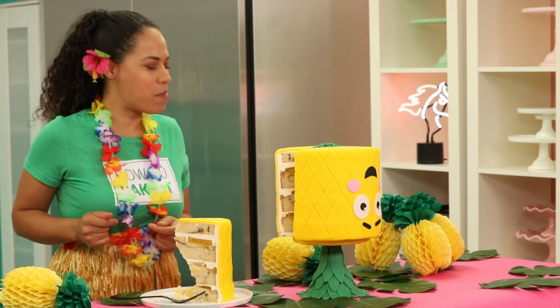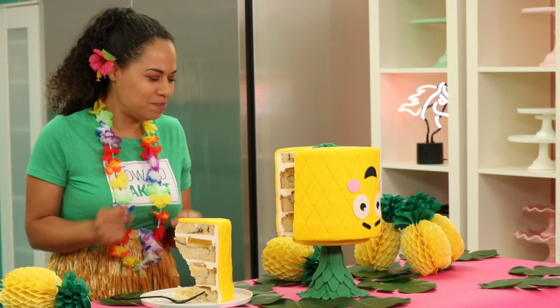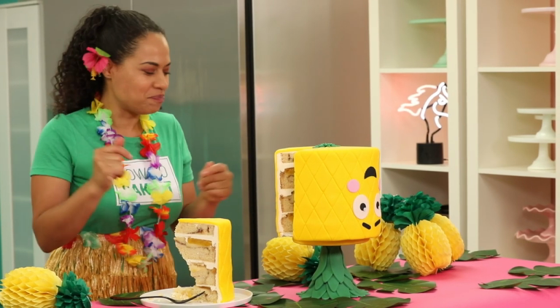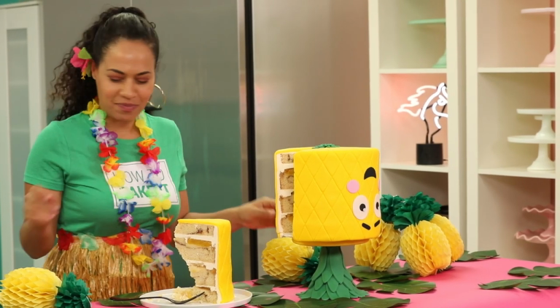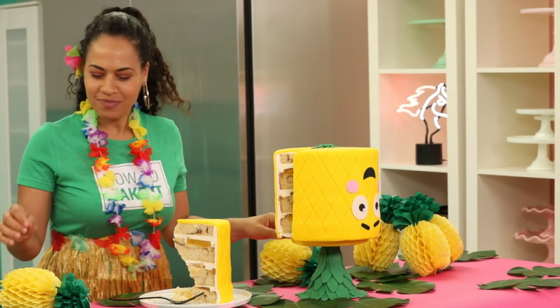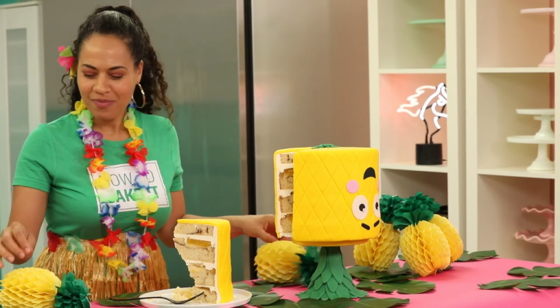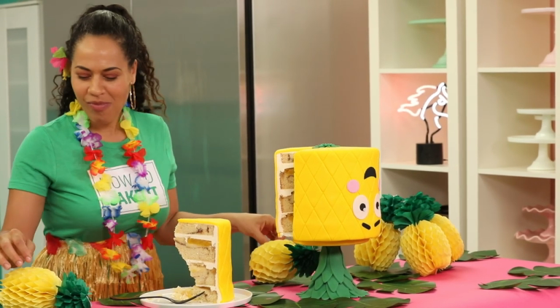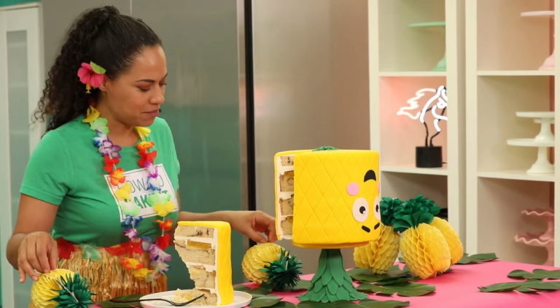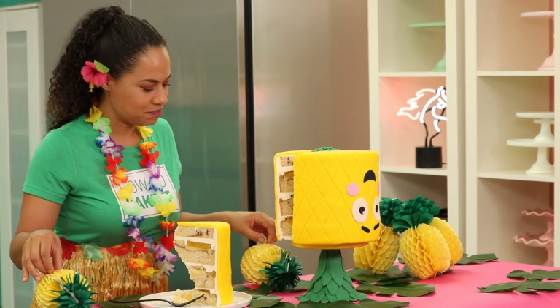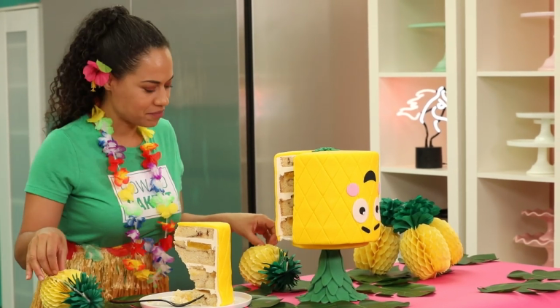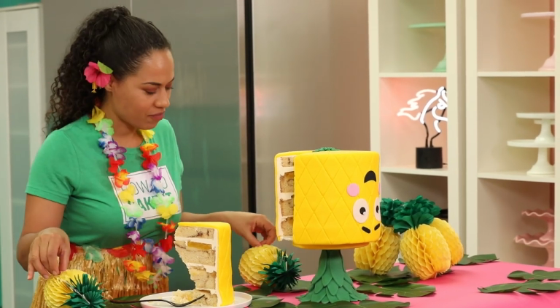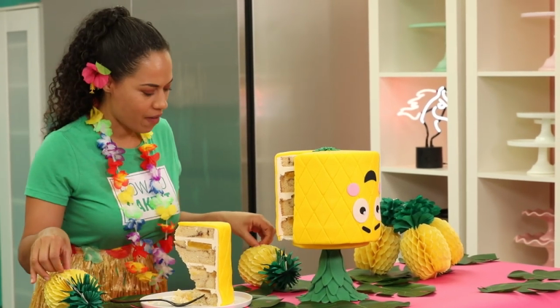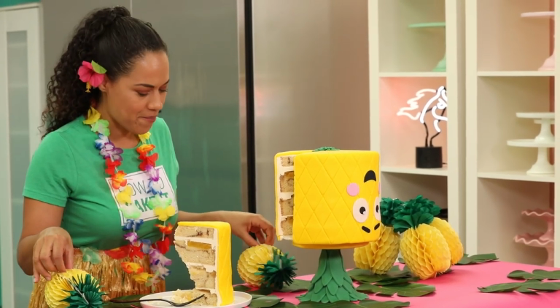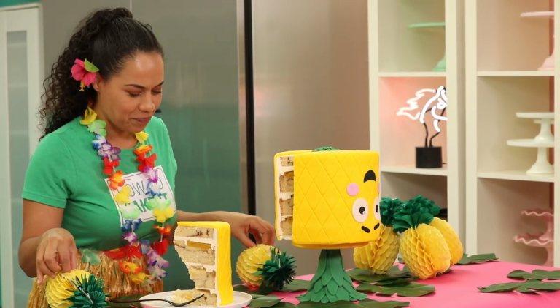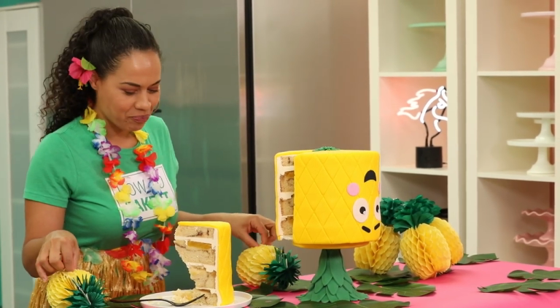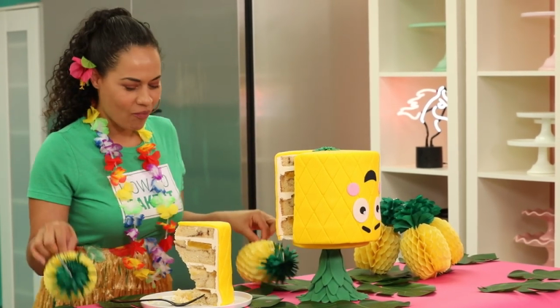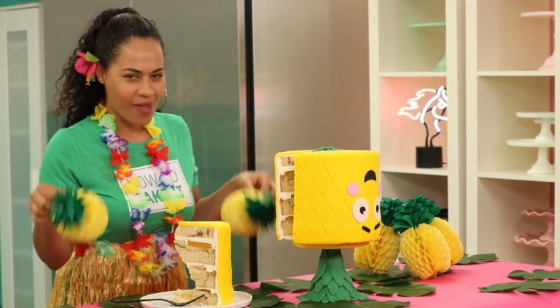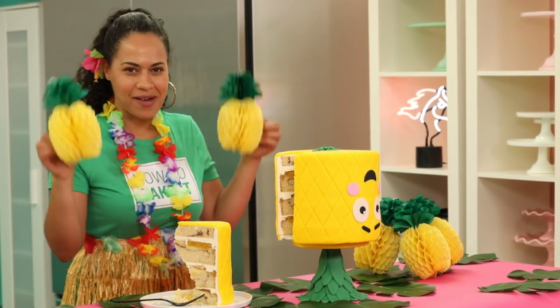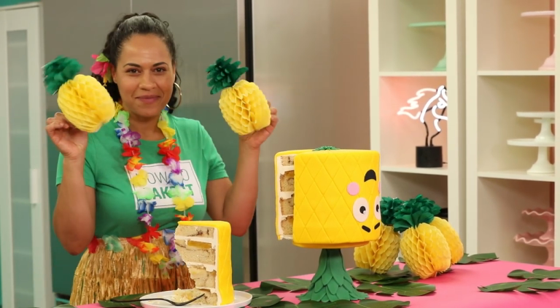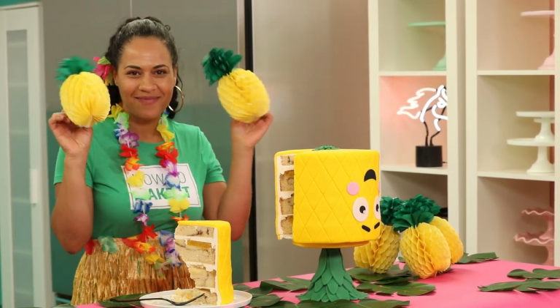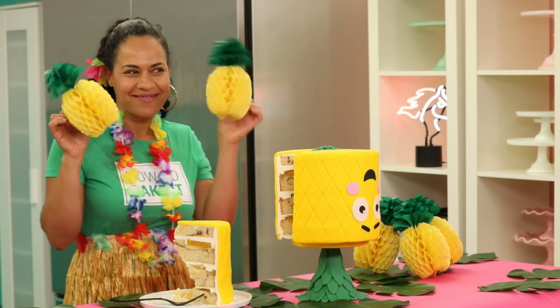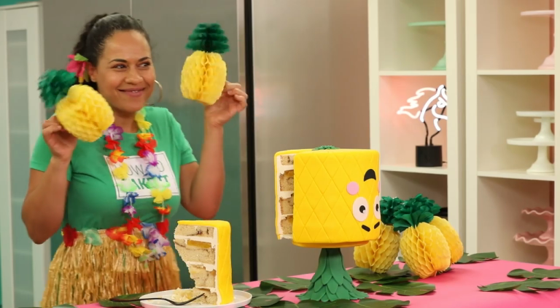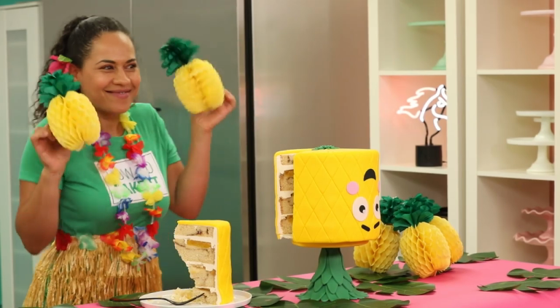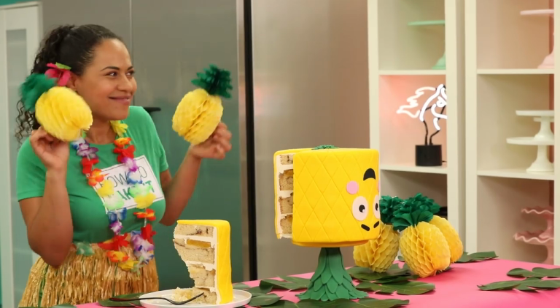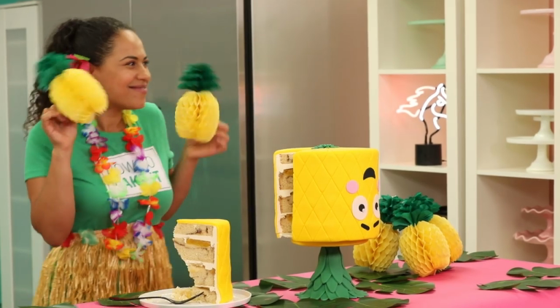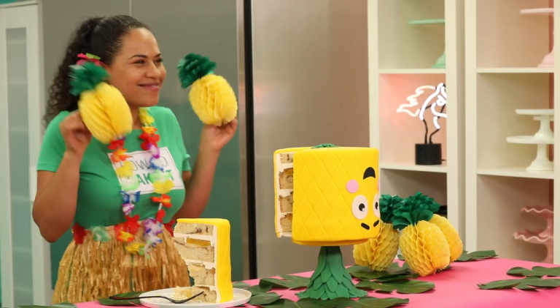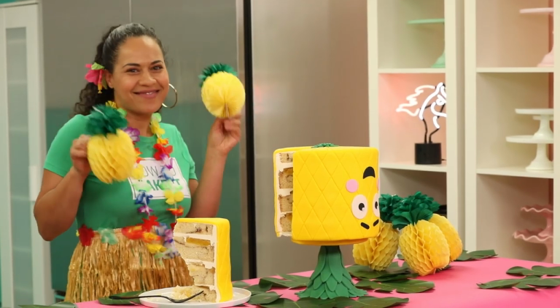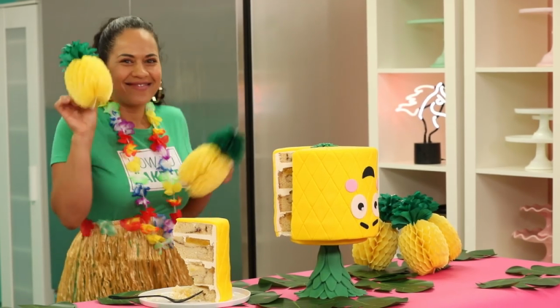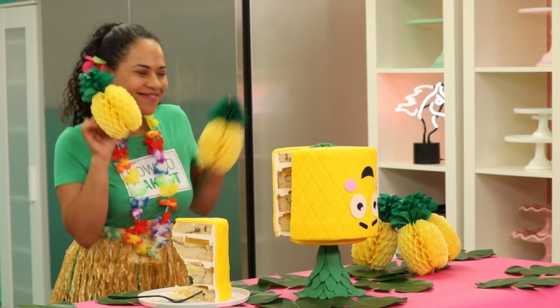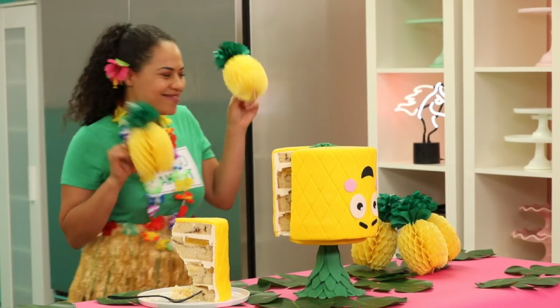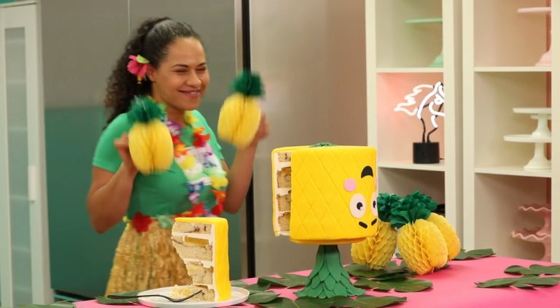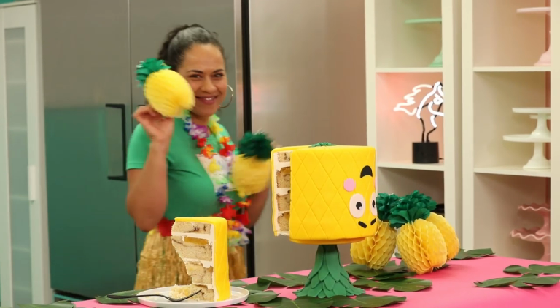Make sure to check out our new compilation over on Step by Step. You won't believe what's inside these cakes.